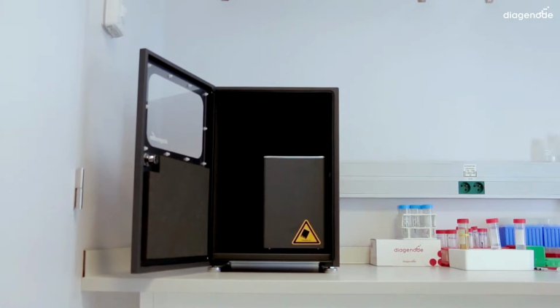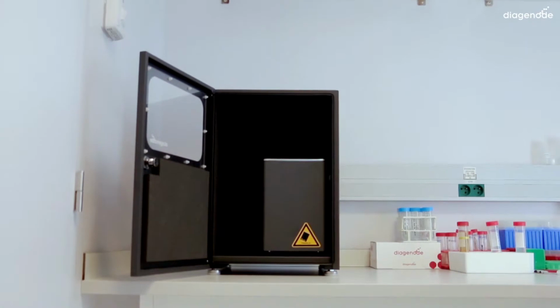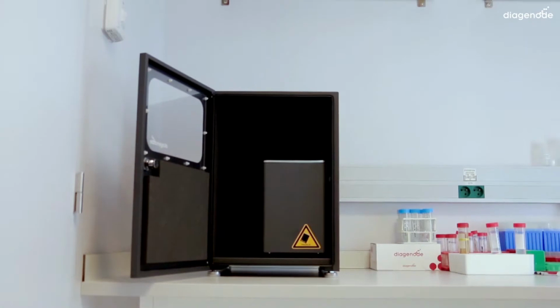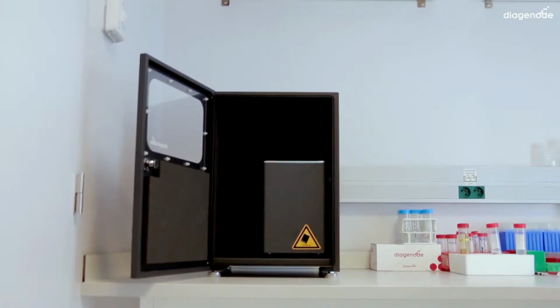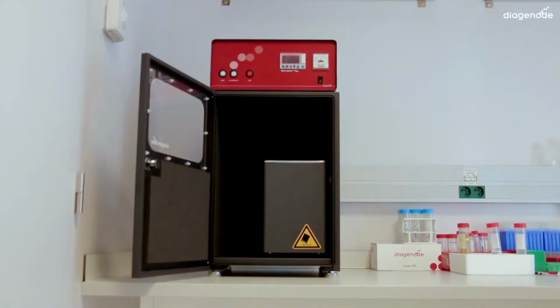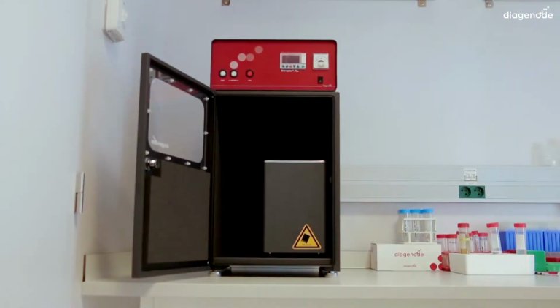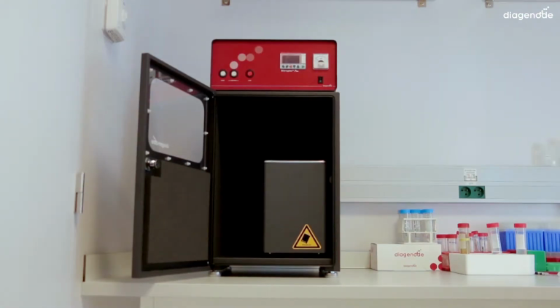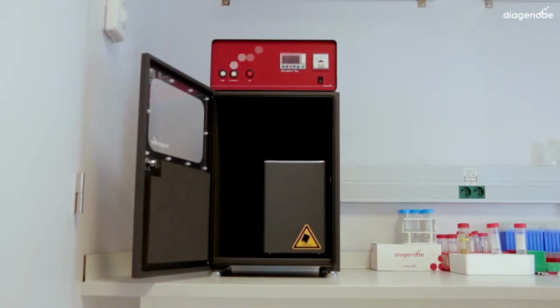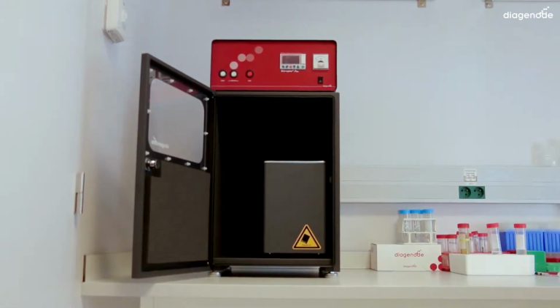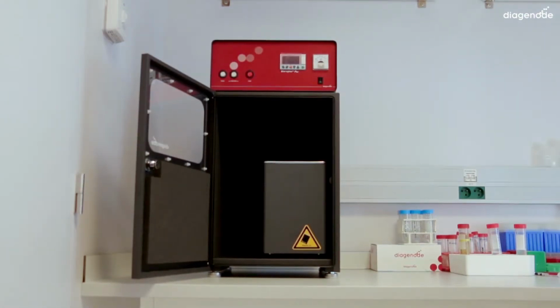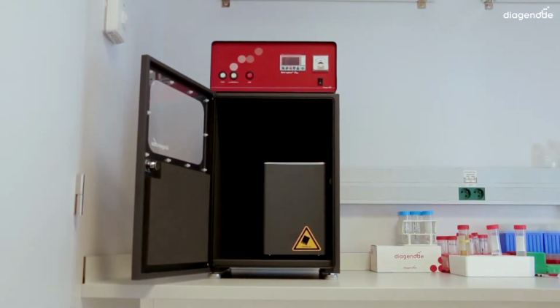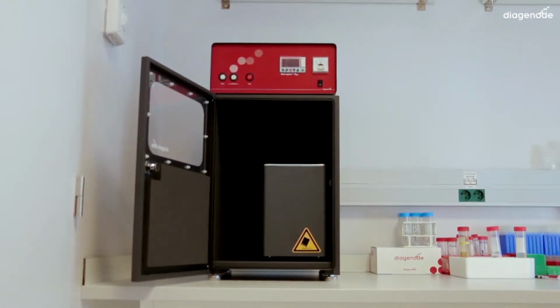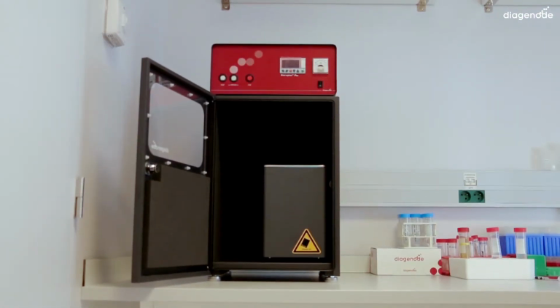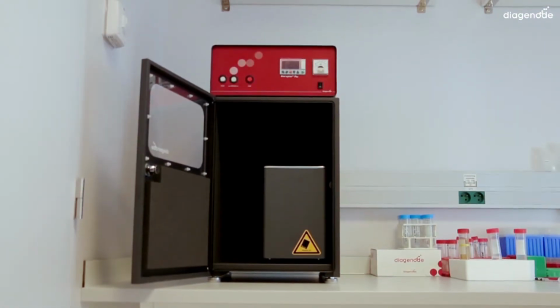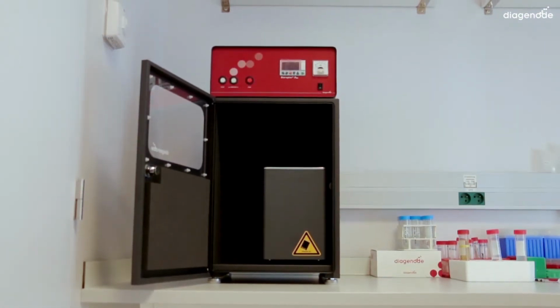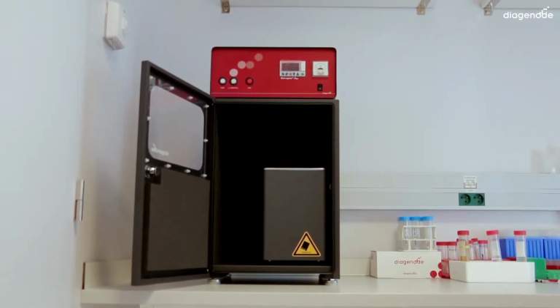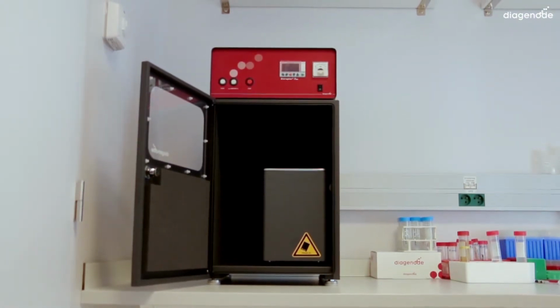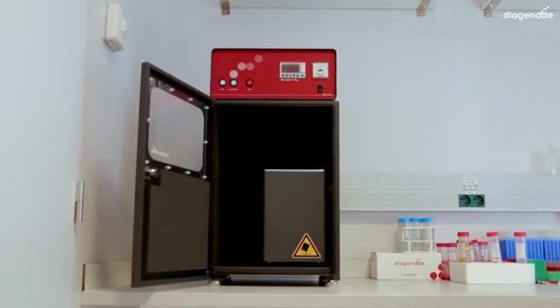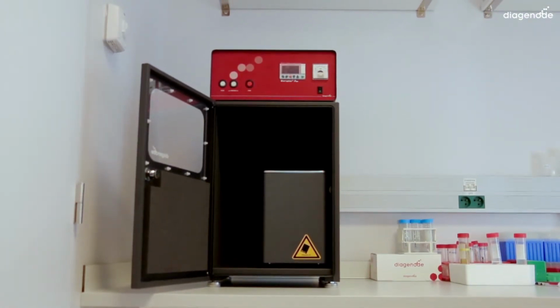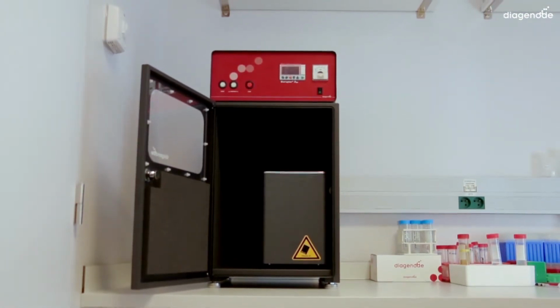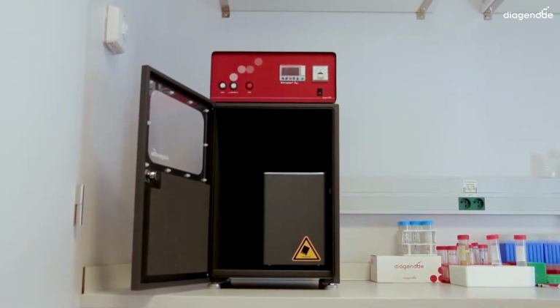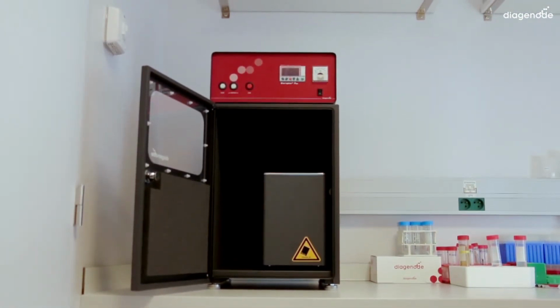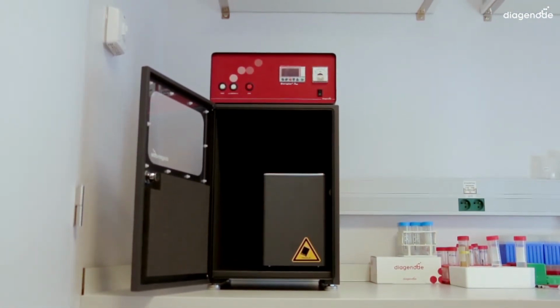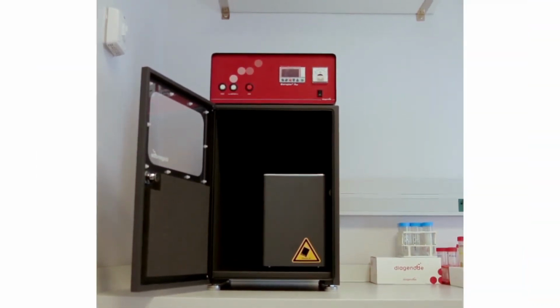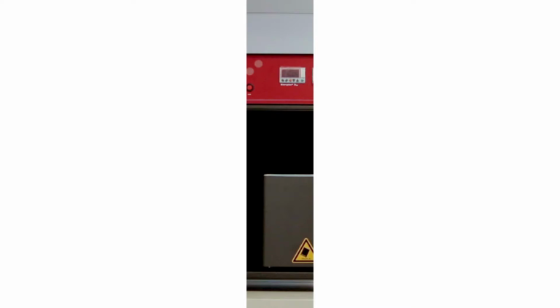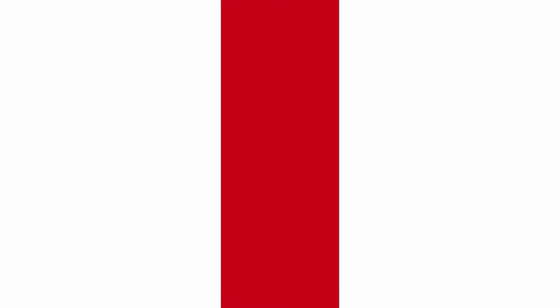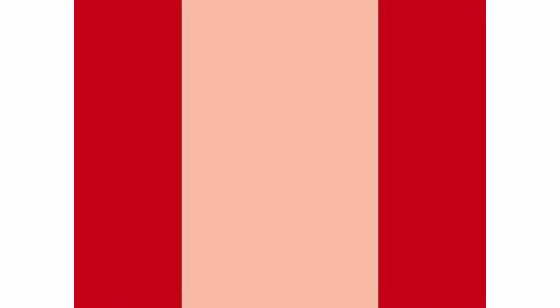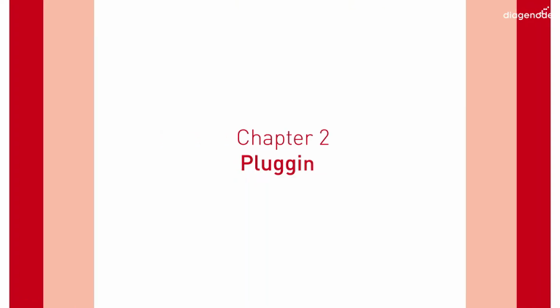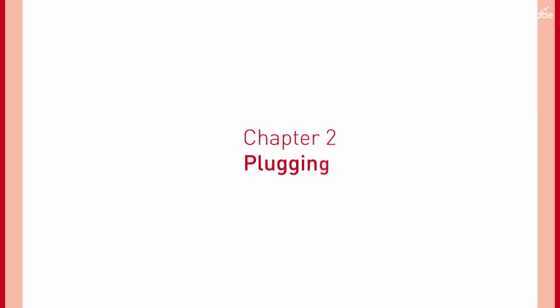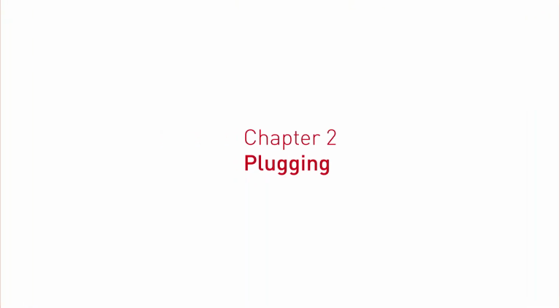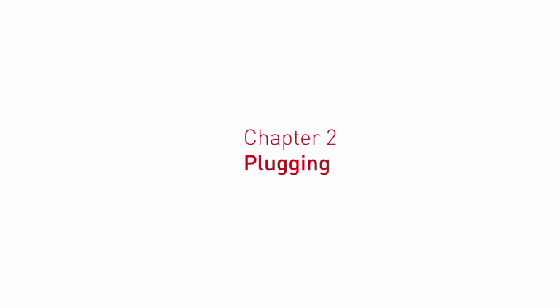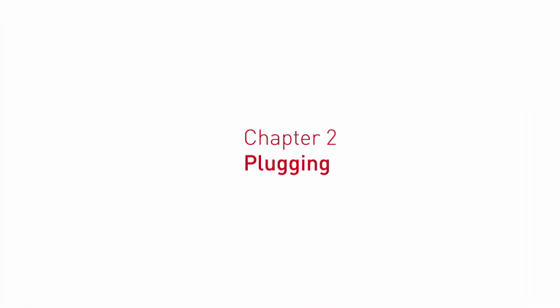Then place the soundproof box and the sanitation bath in front of it. Finally, place the control unit on the top of the soundproof box. Now let's go to plug-in.